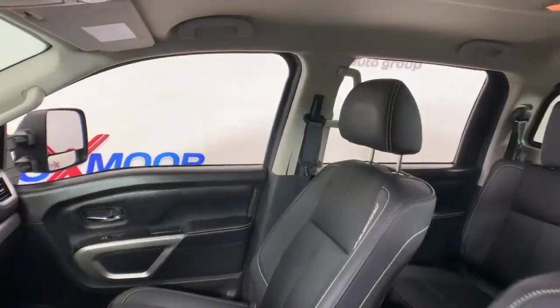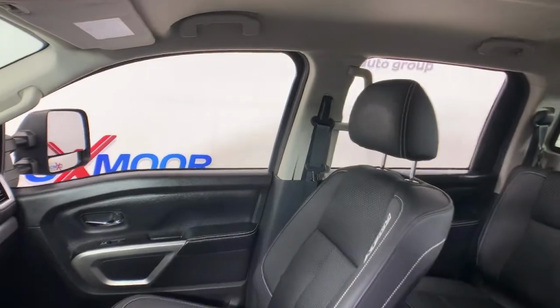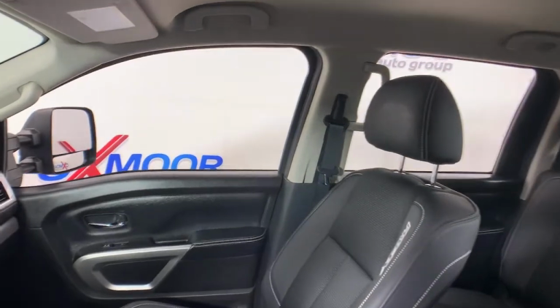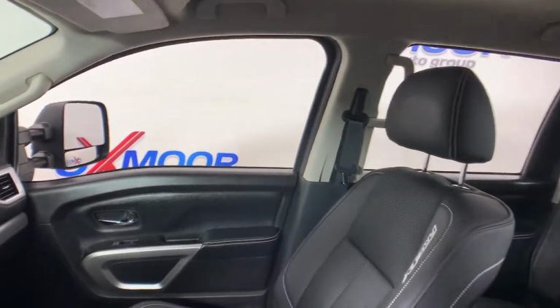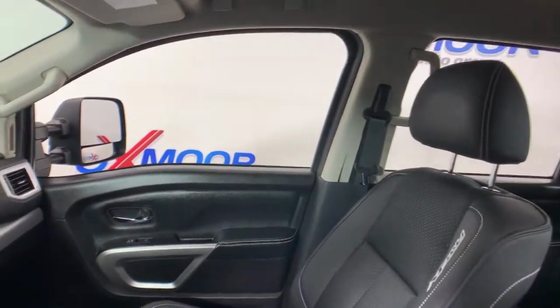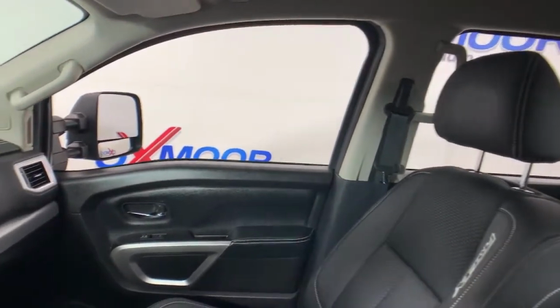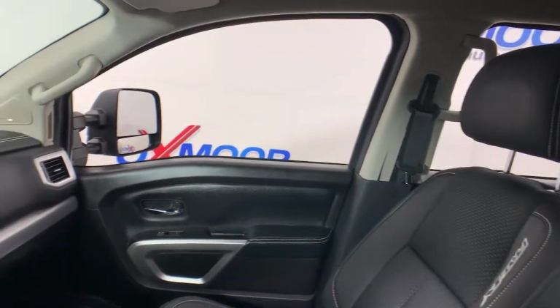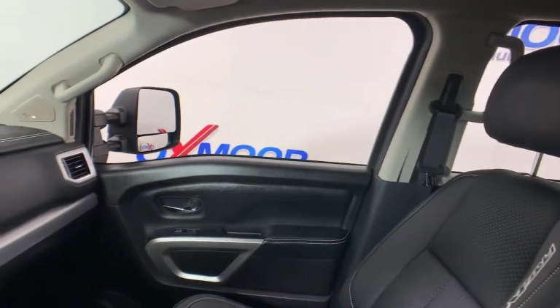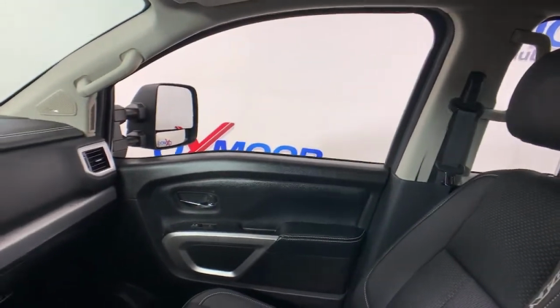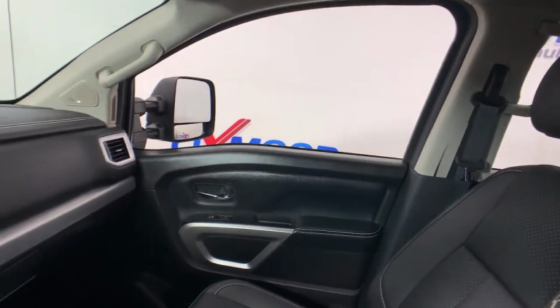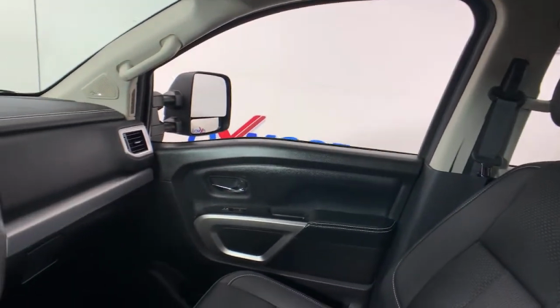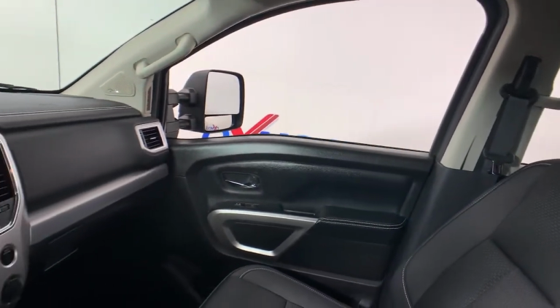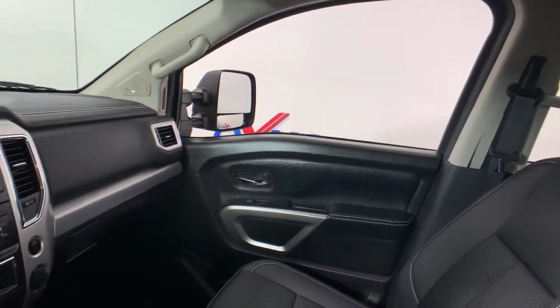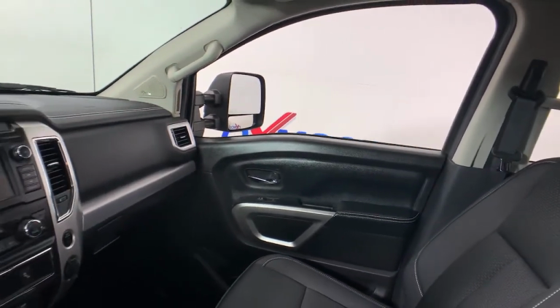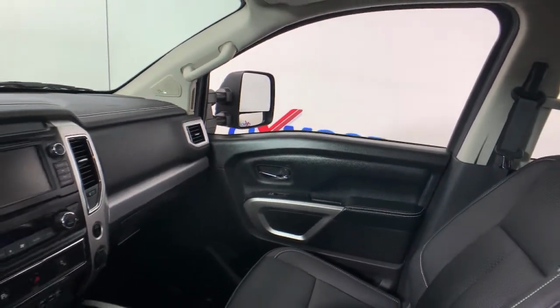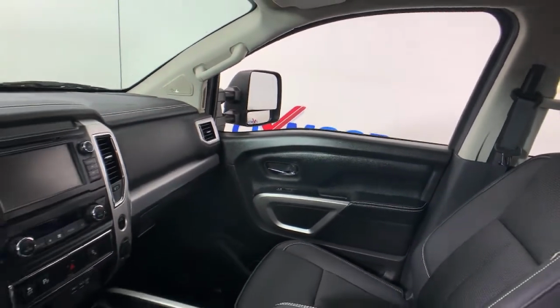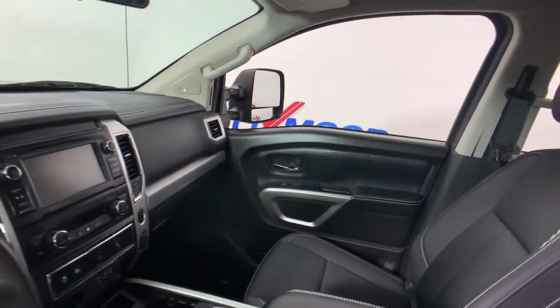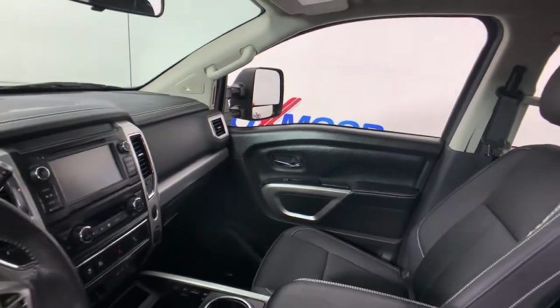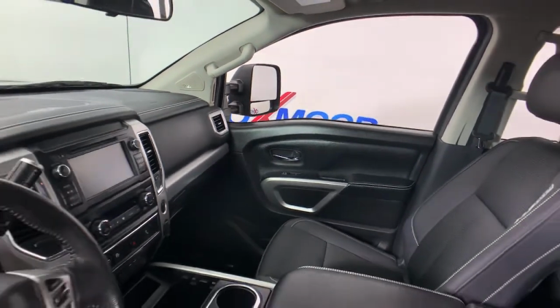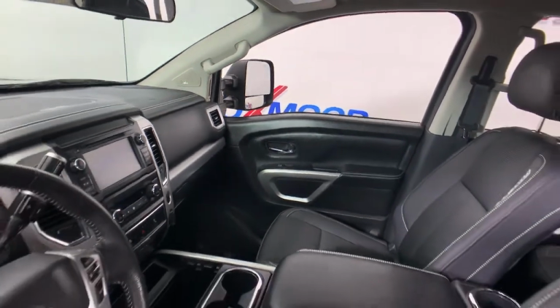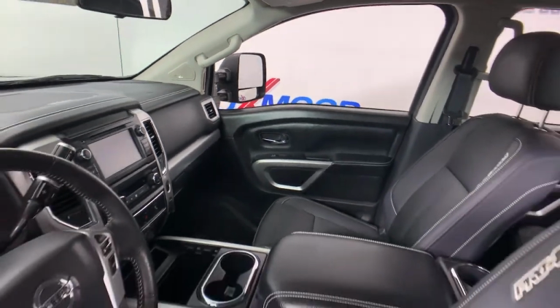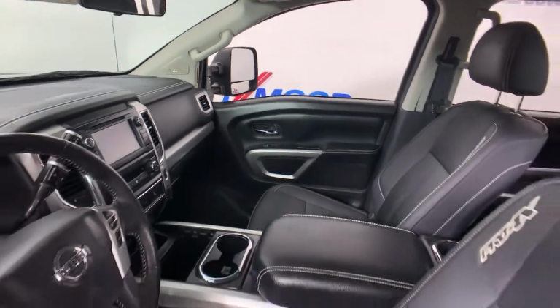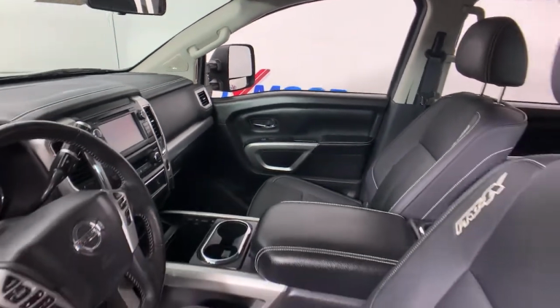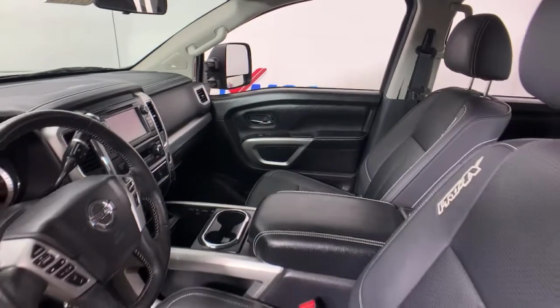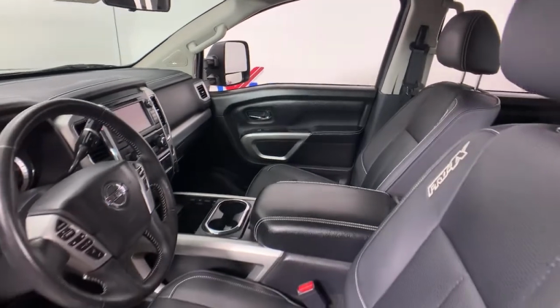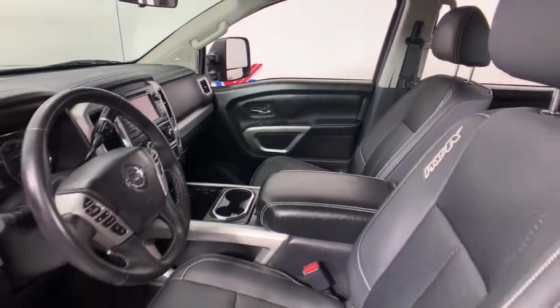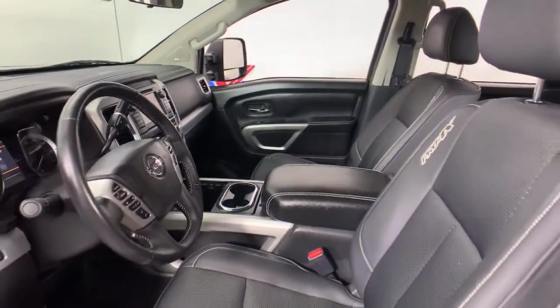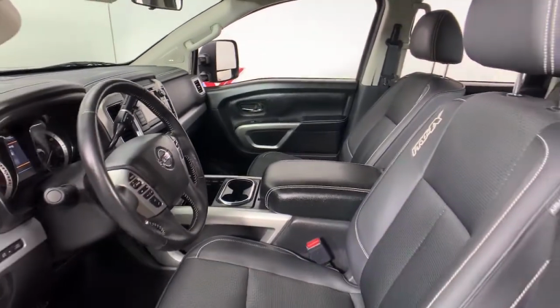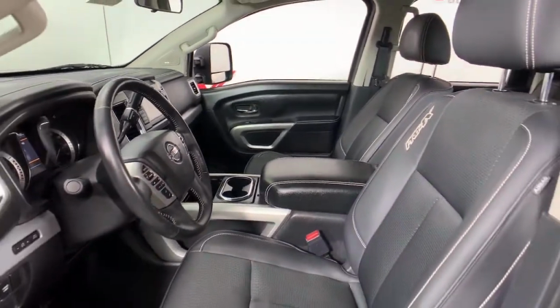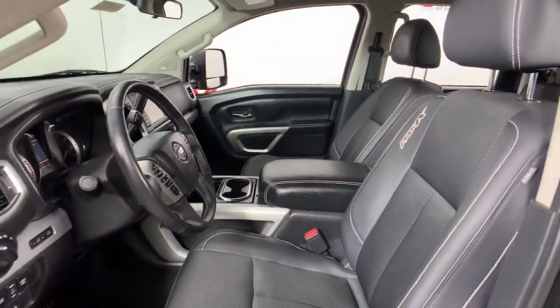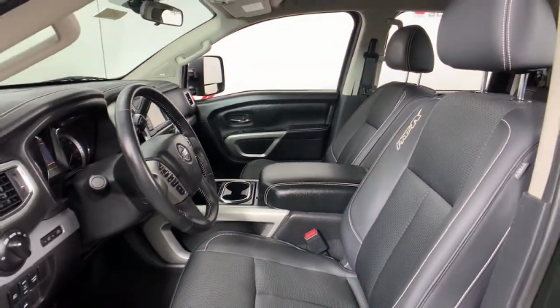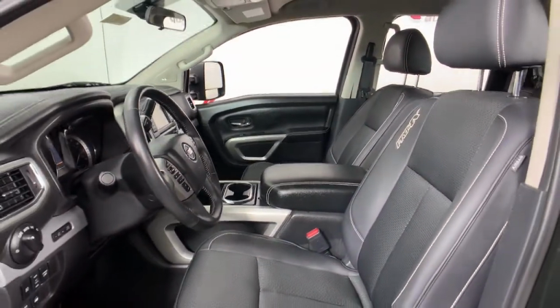Connected tech, potent towing, beefy payload capacity, and driver-assist safety features let you tackle every challenge with confidence.